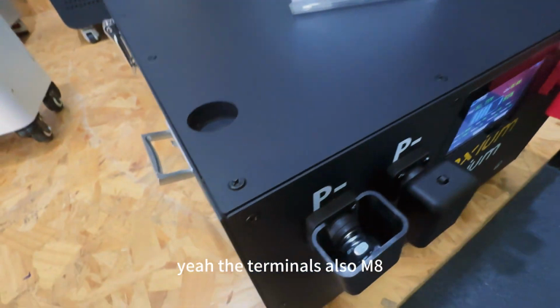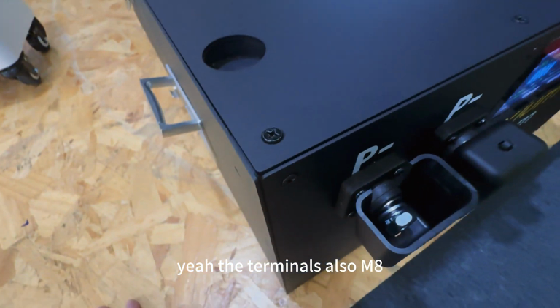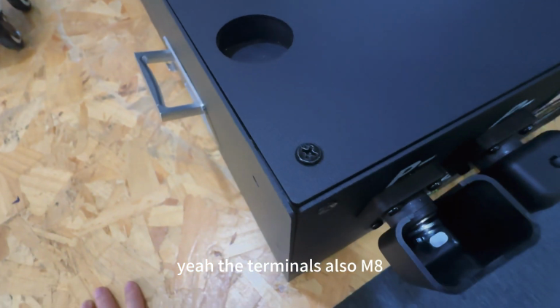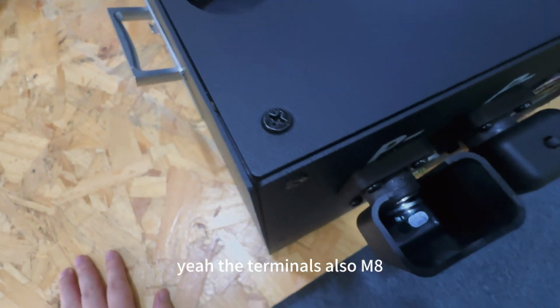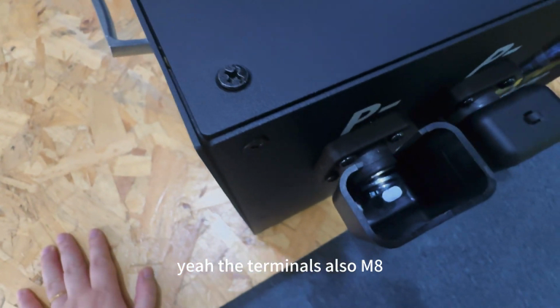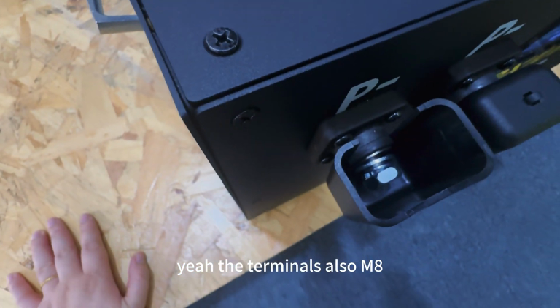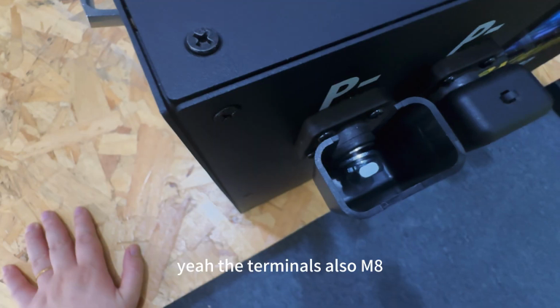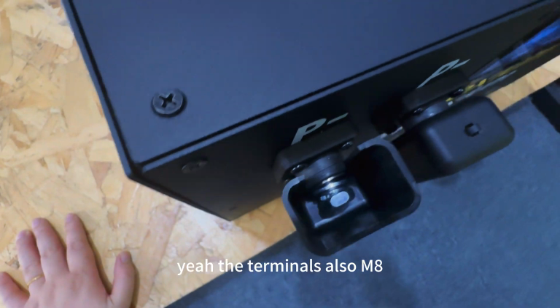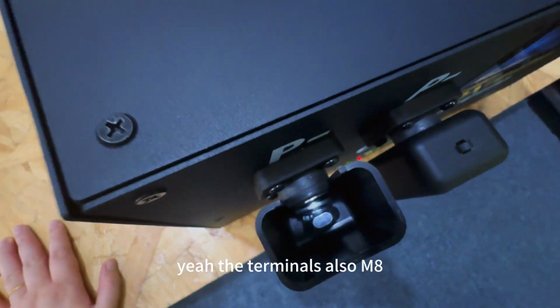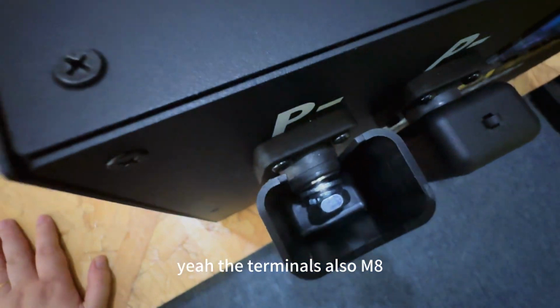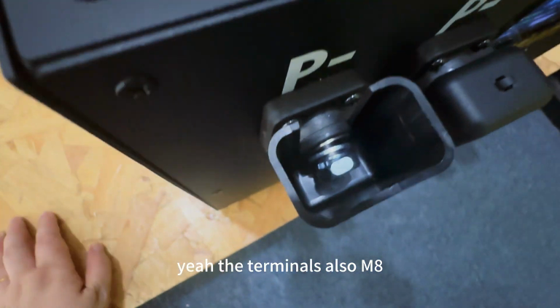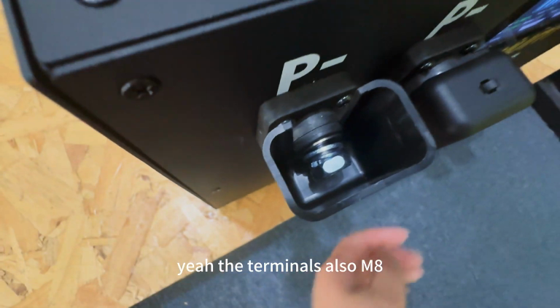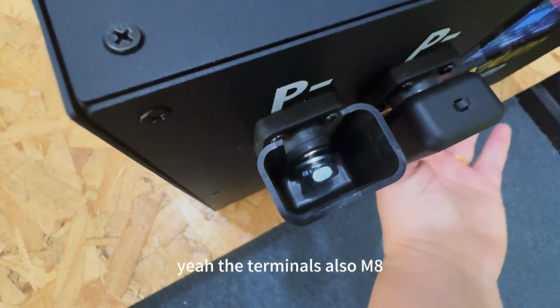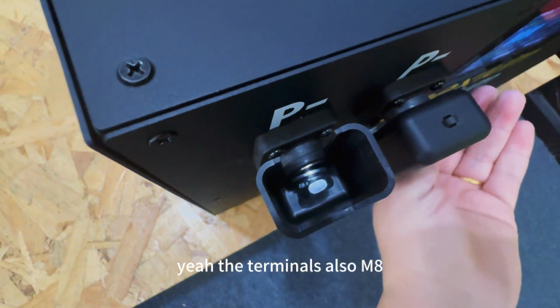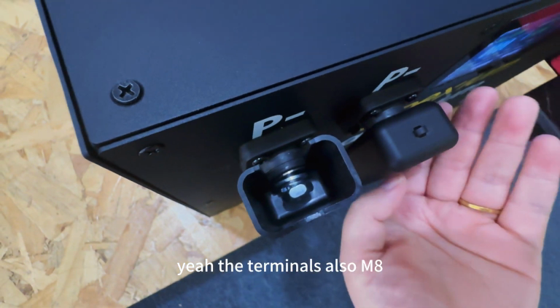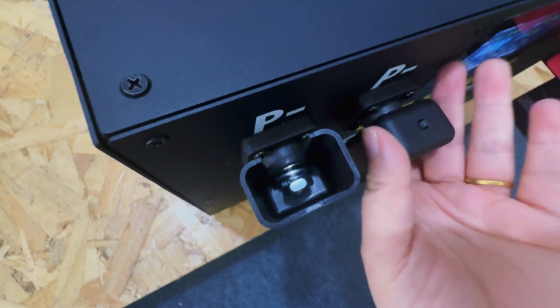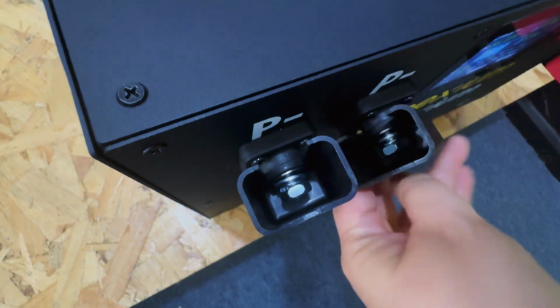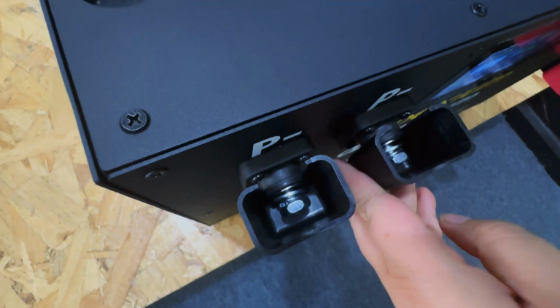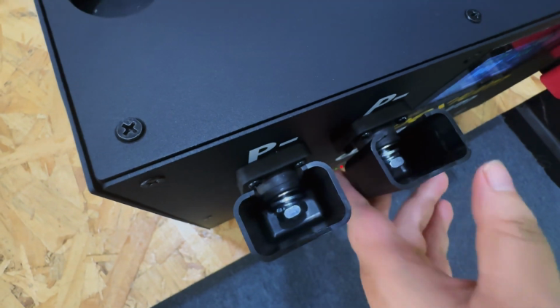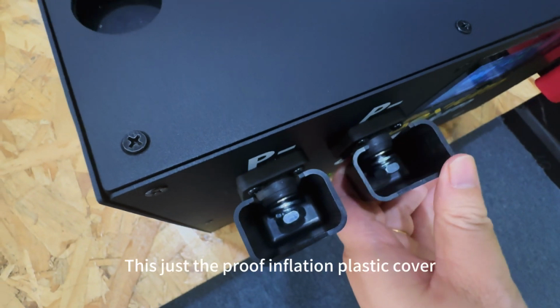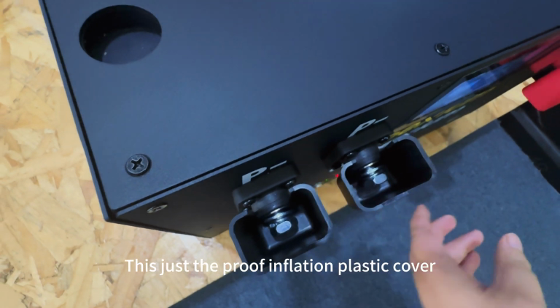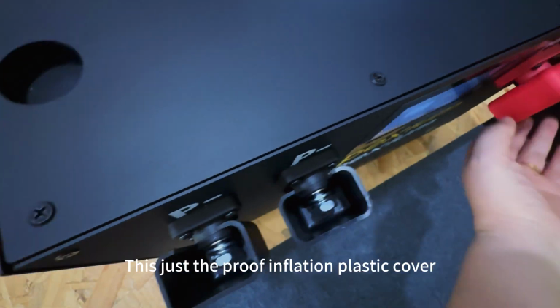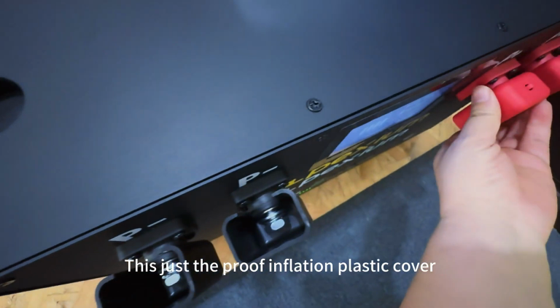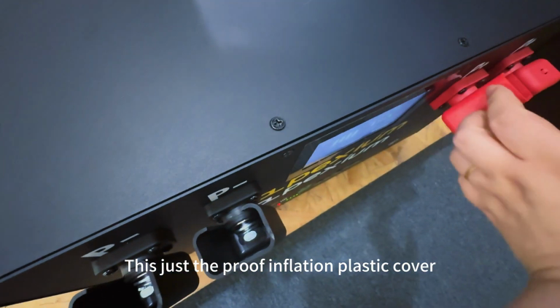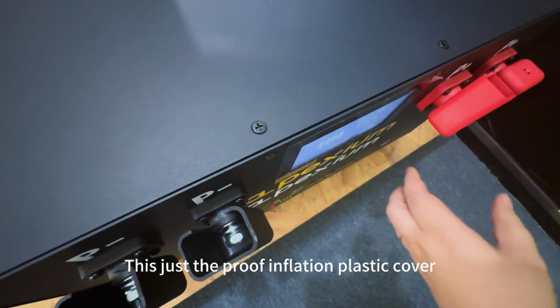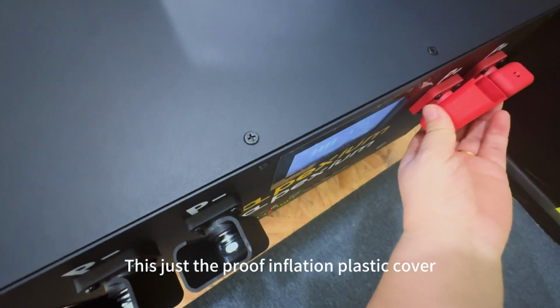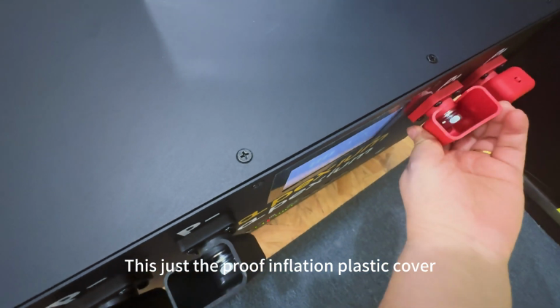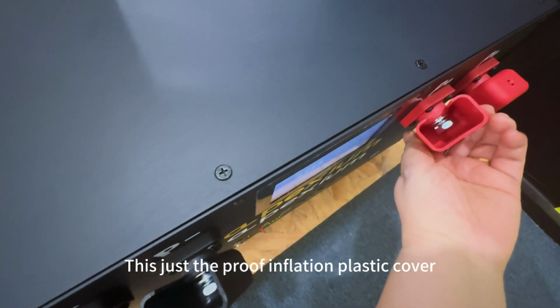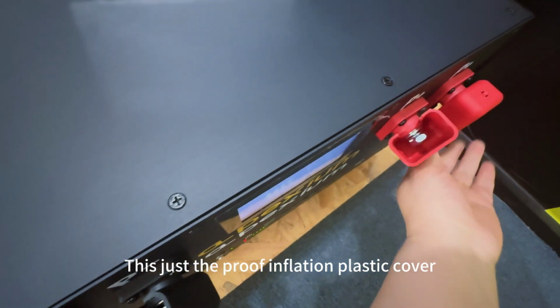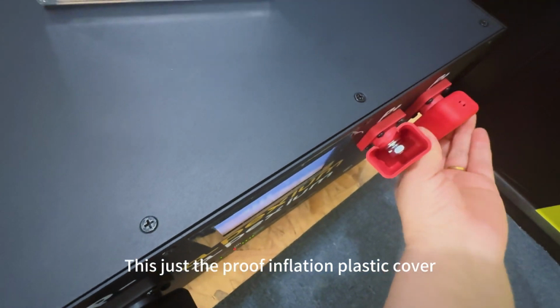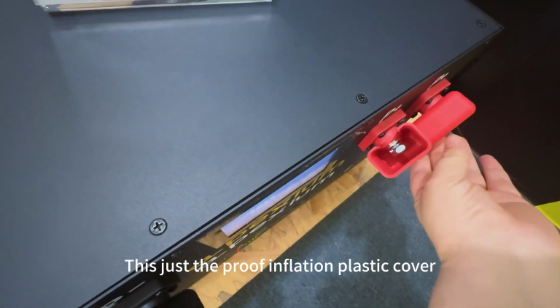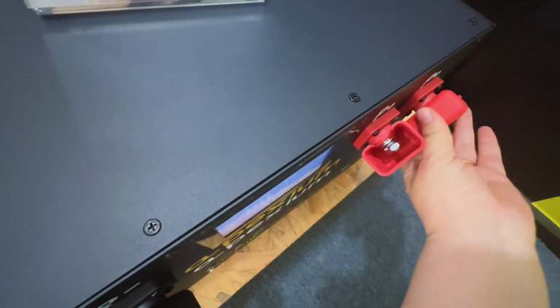The terminal is also M8. This is just the proof inflation plastic.